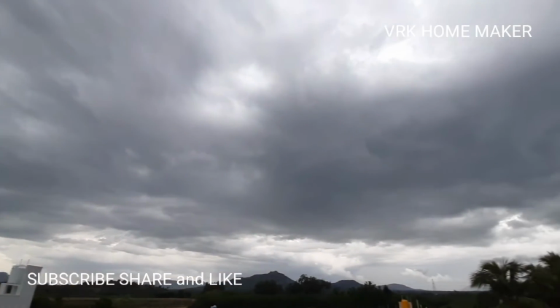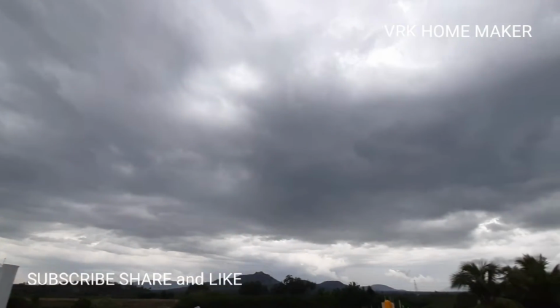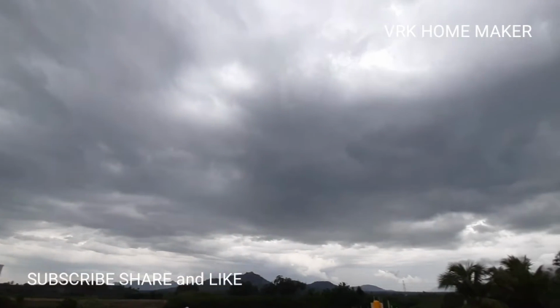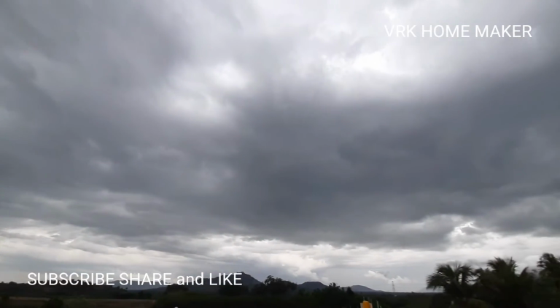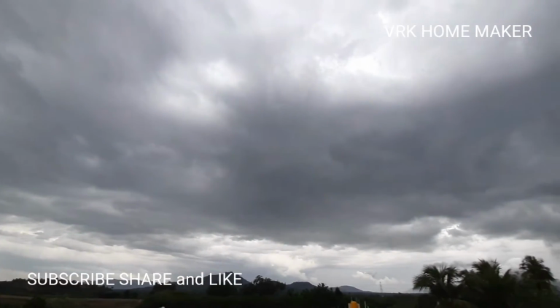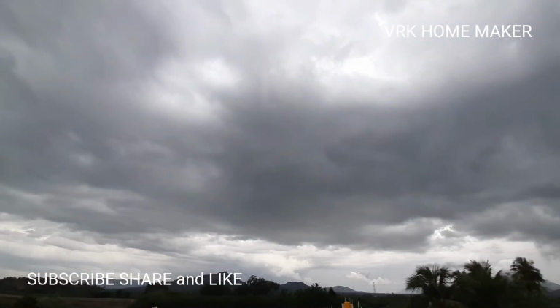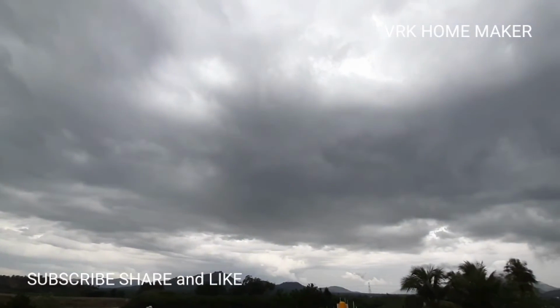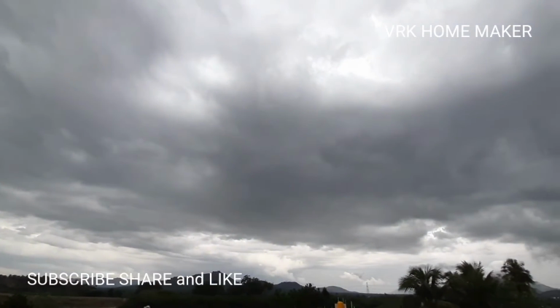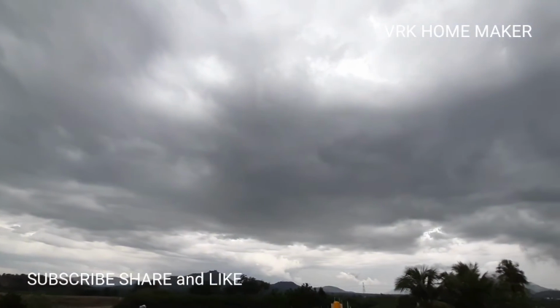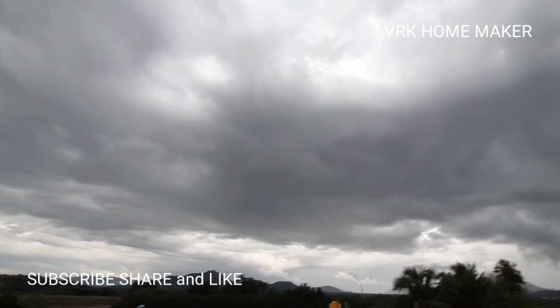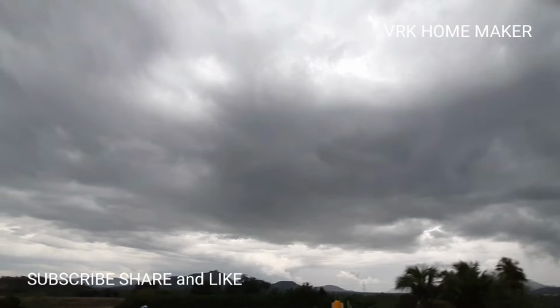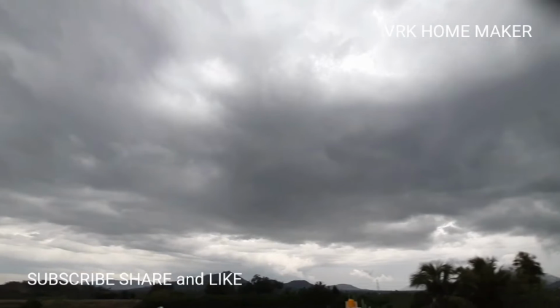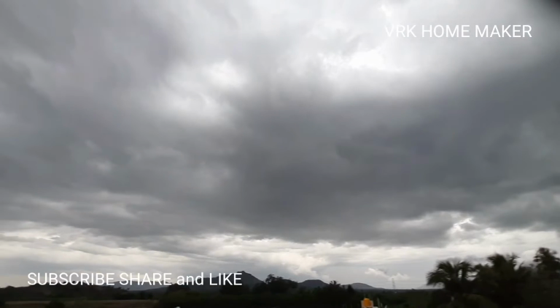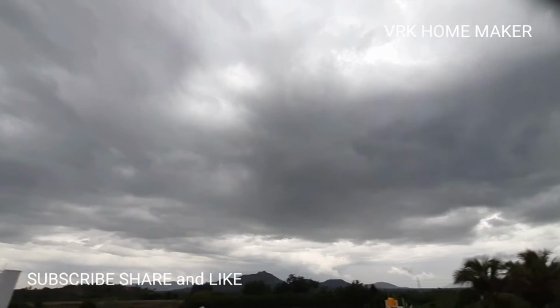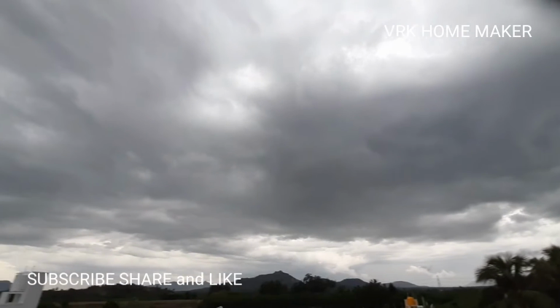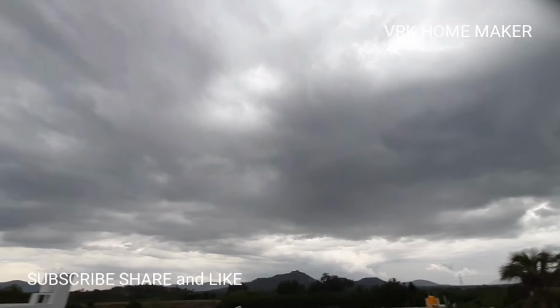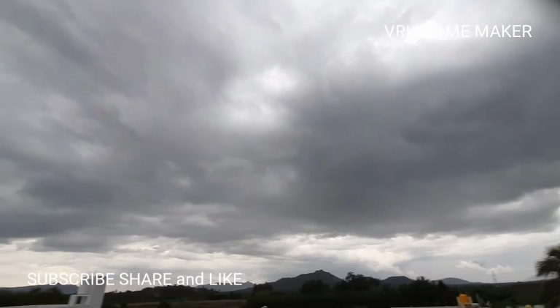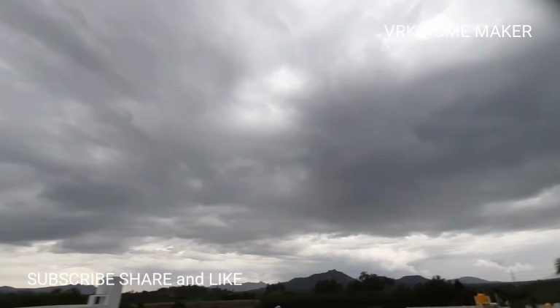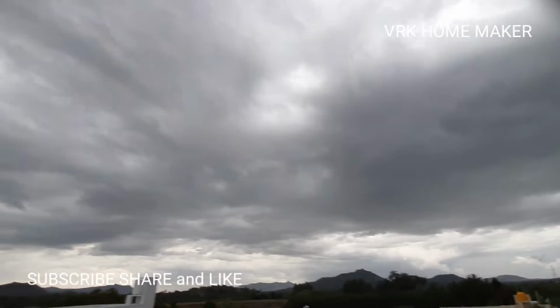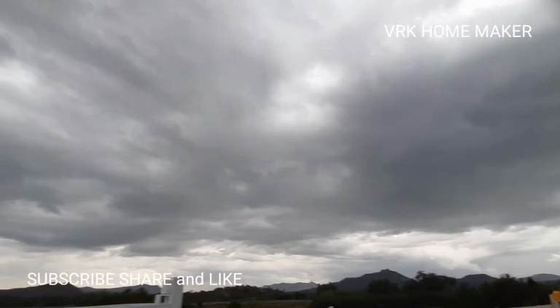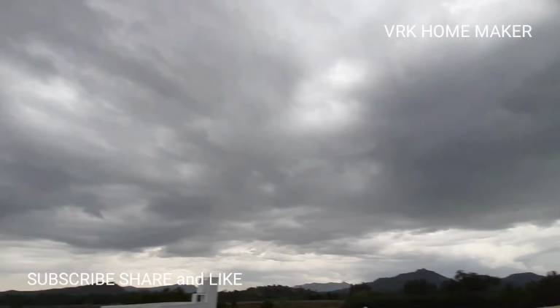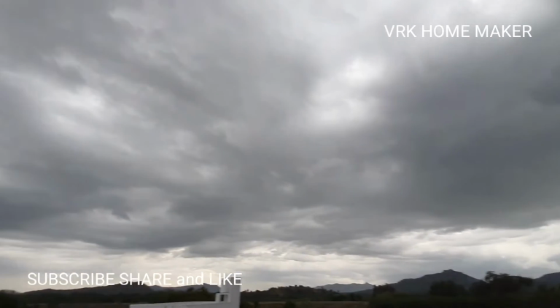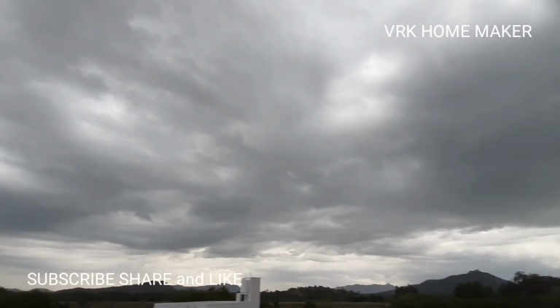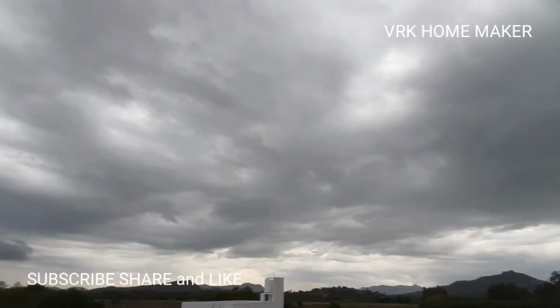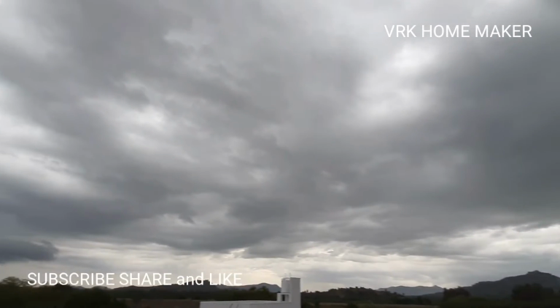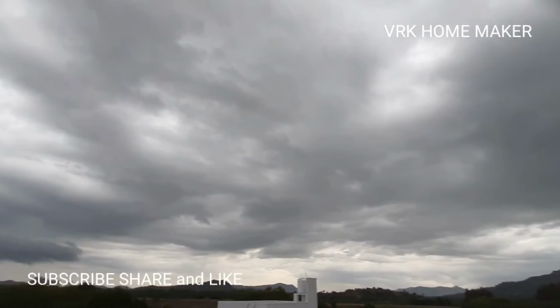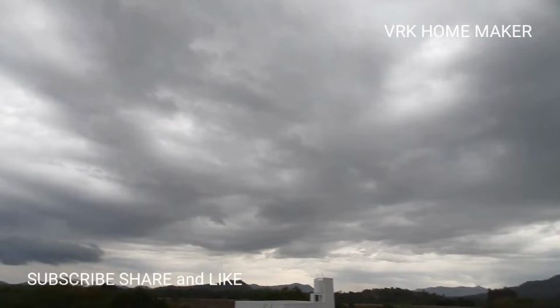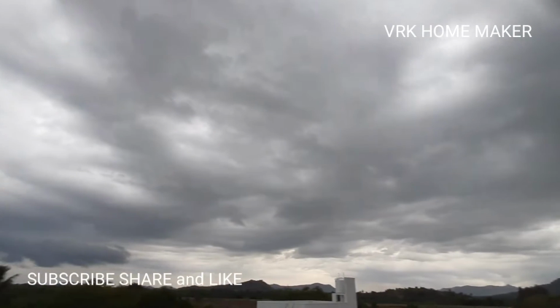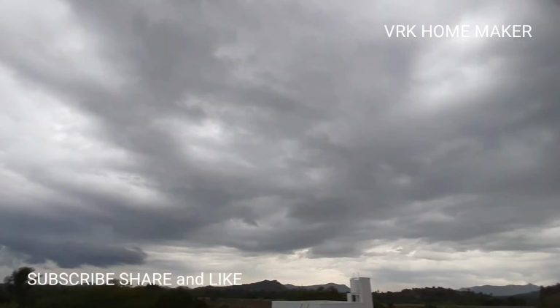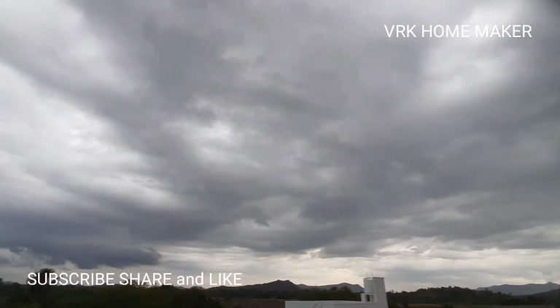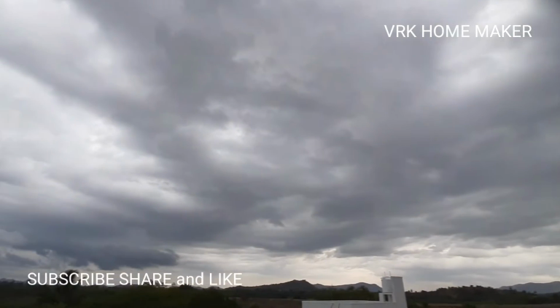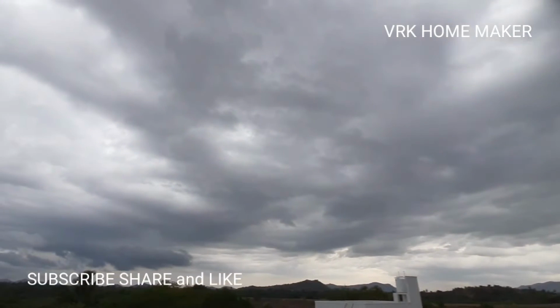You guys have a surprise — I'm going to show you a rainbow here, watch it!